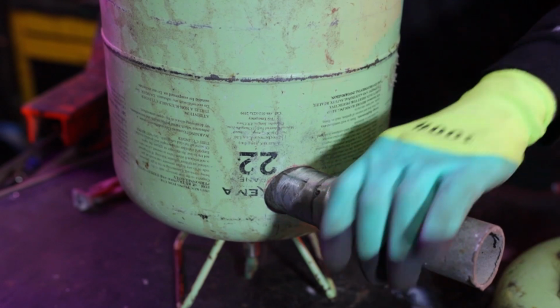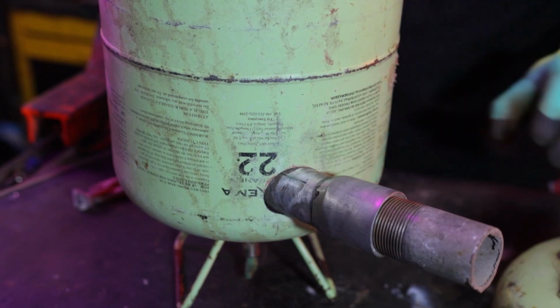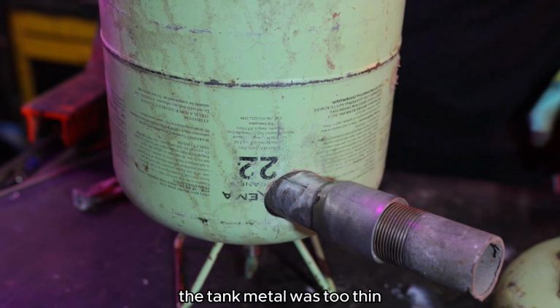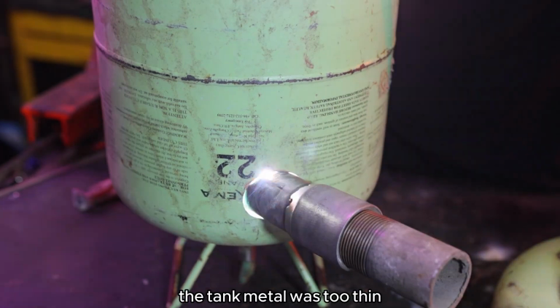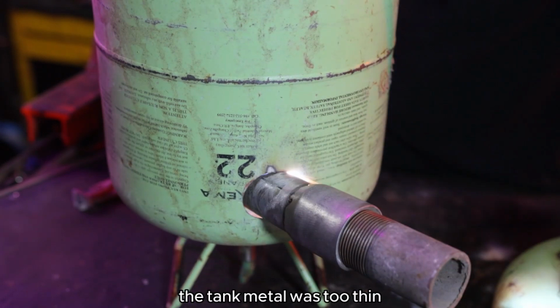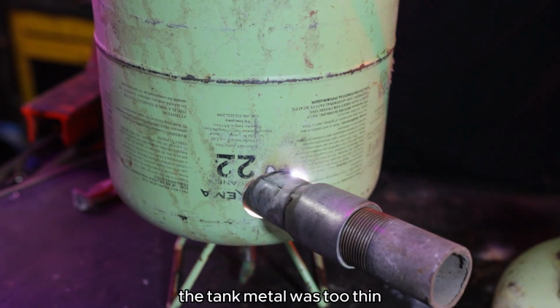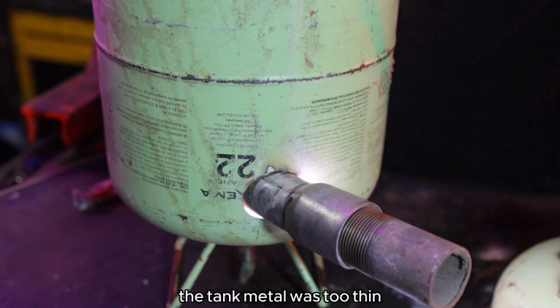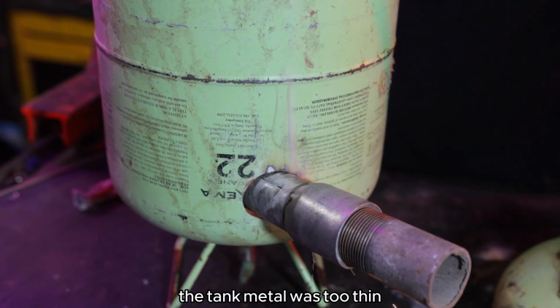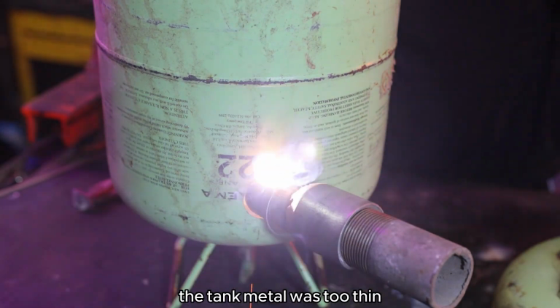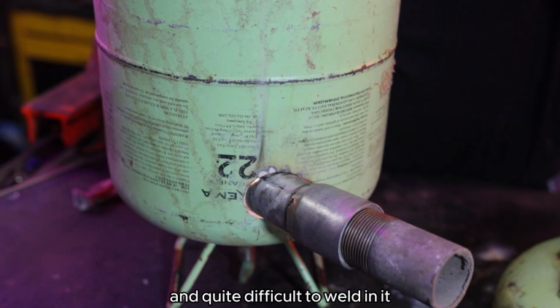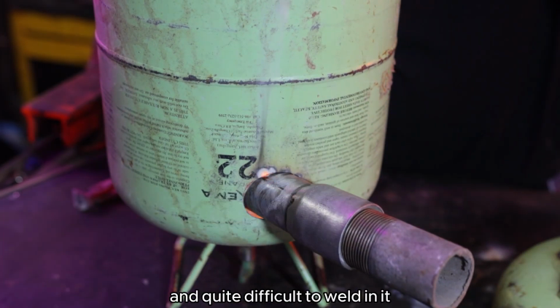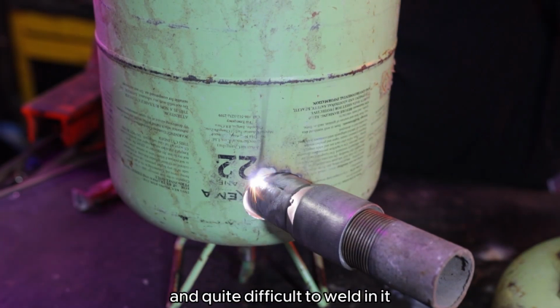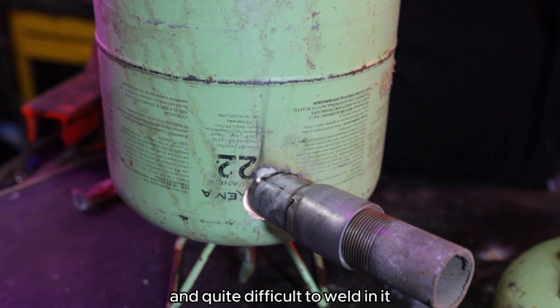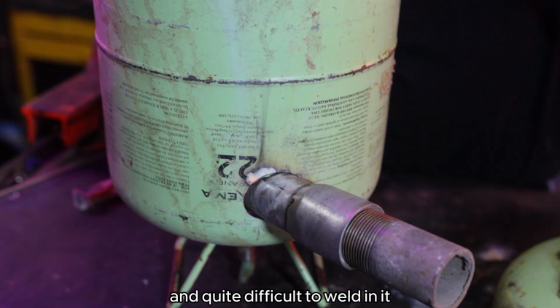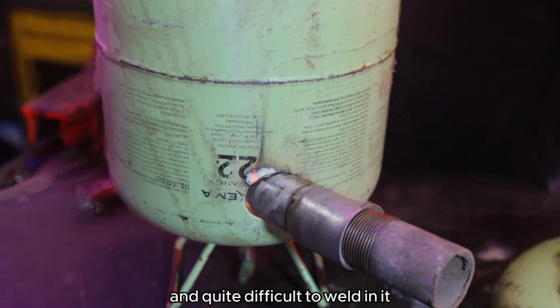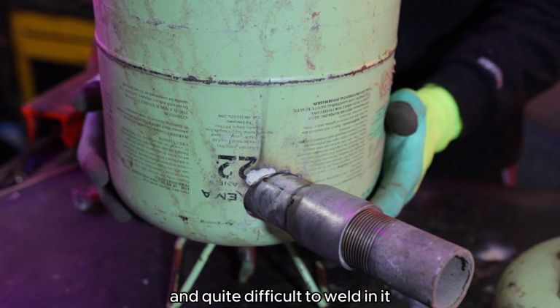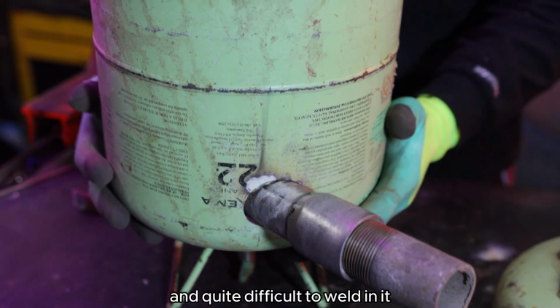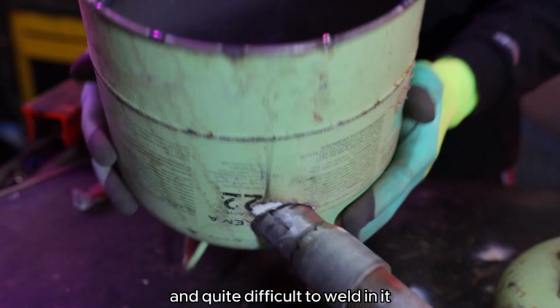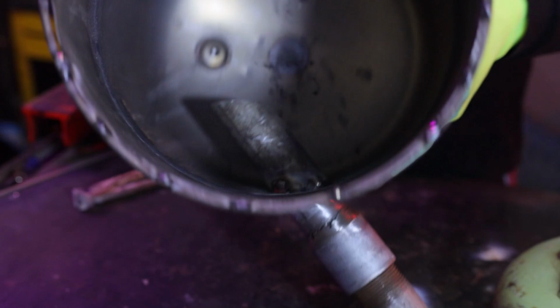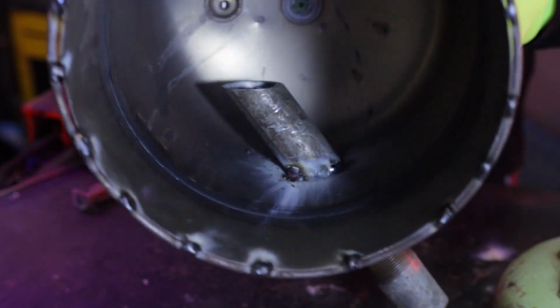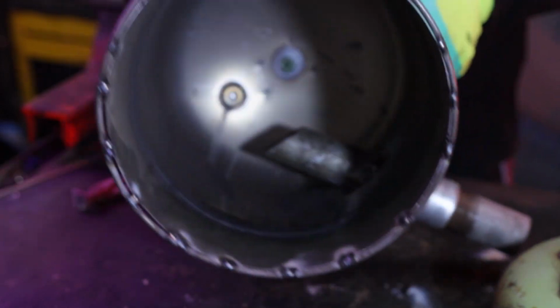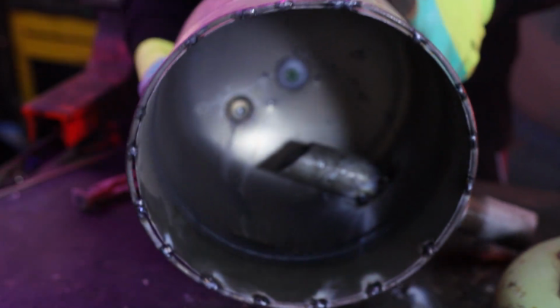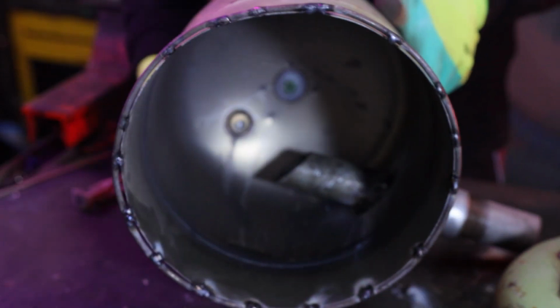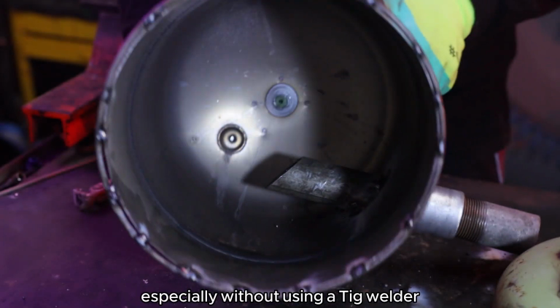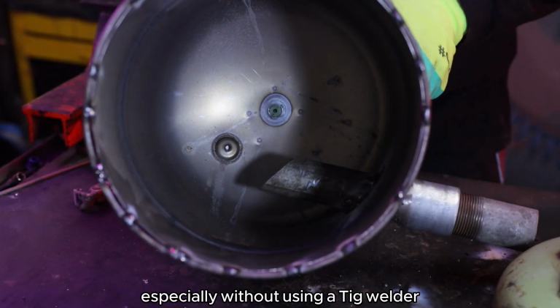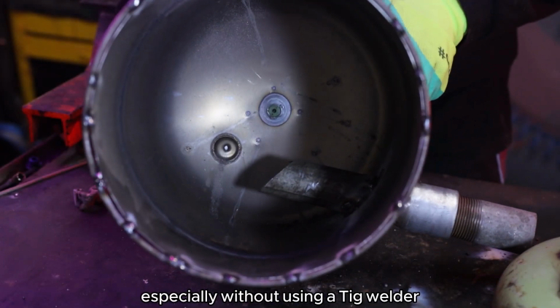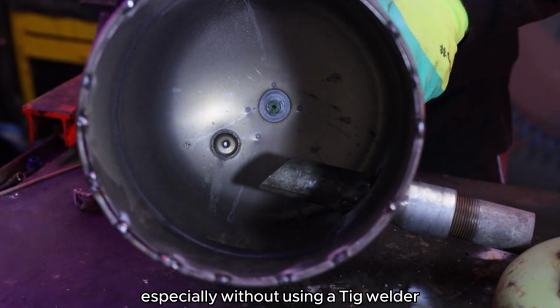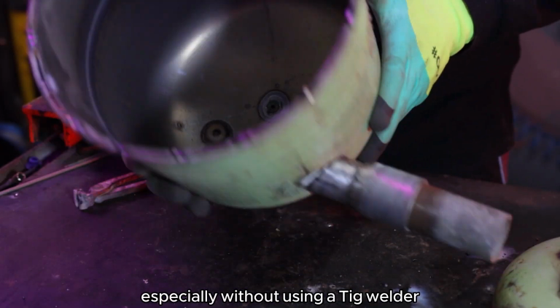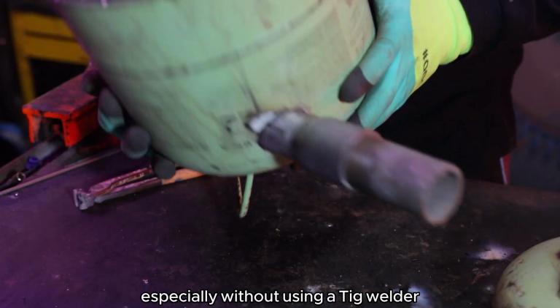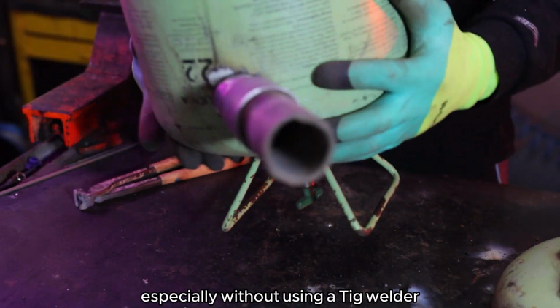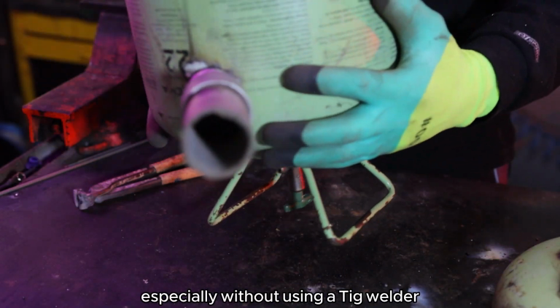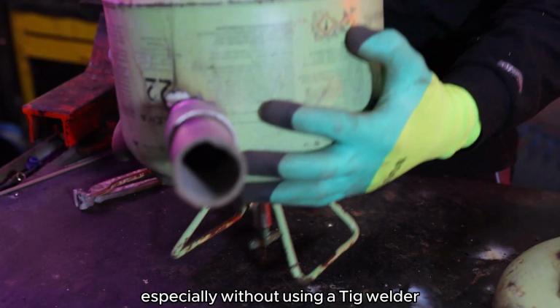The tank metal was too thin and quite difficult to weld, especially without using a TIG welder.